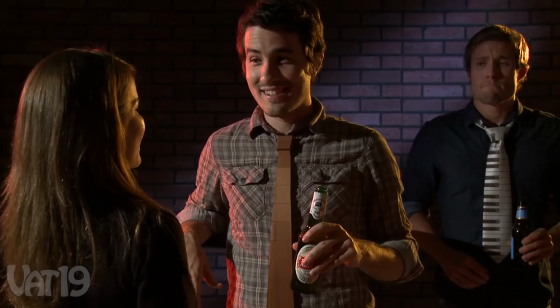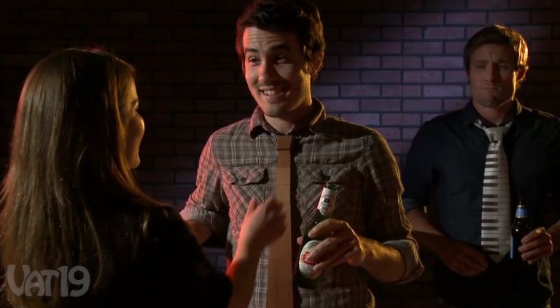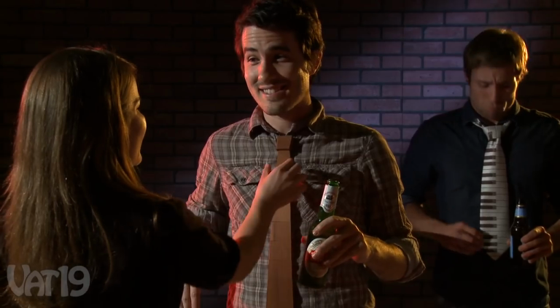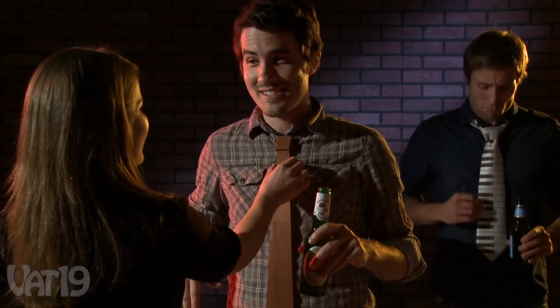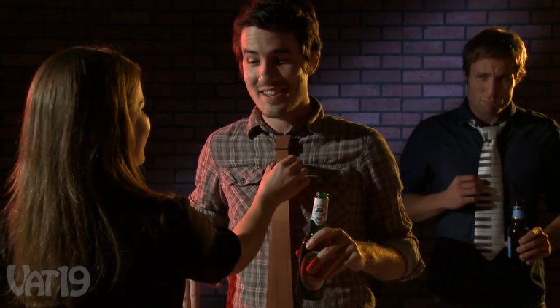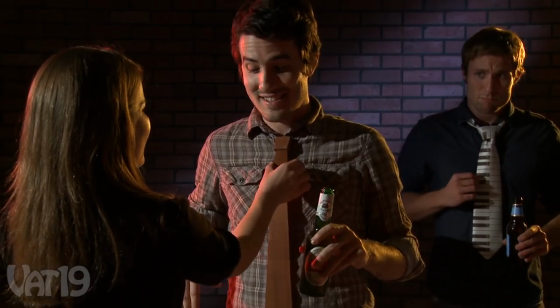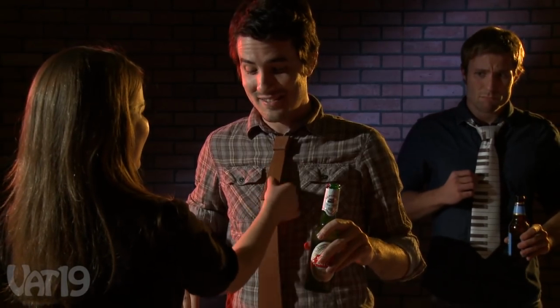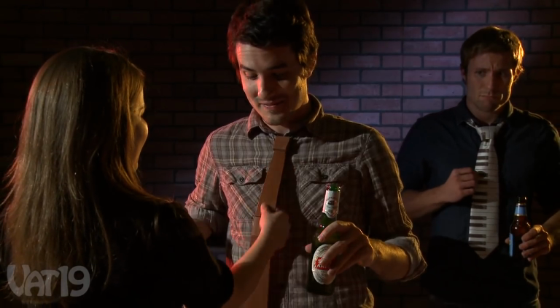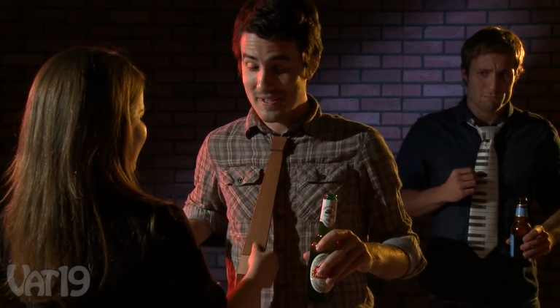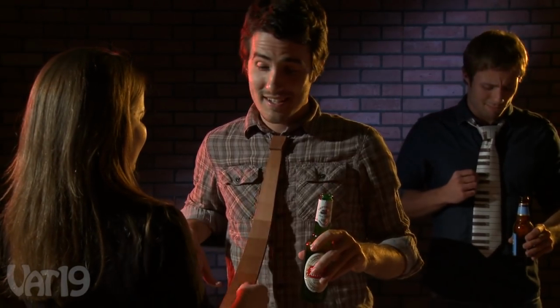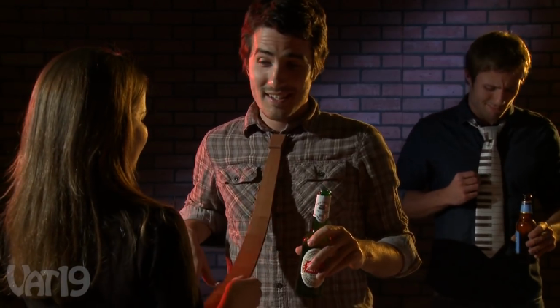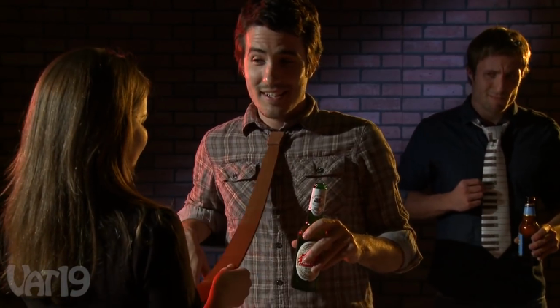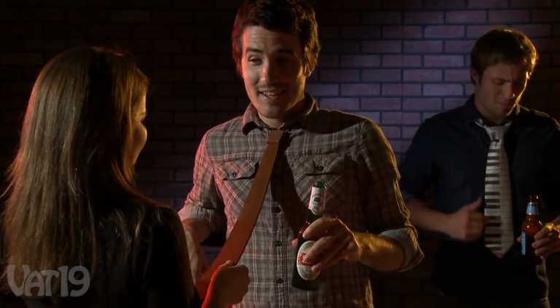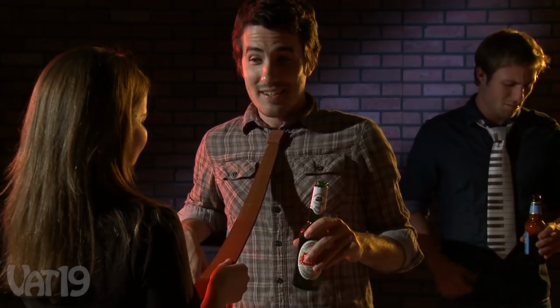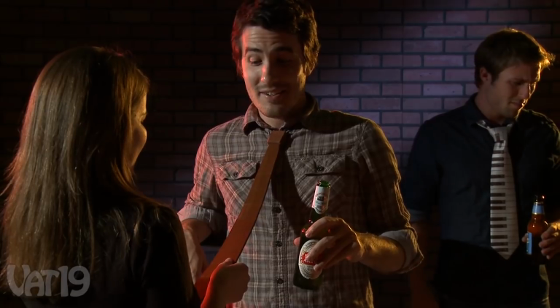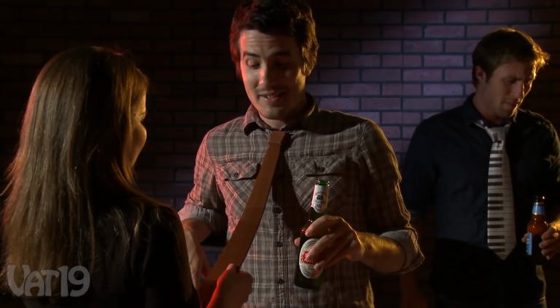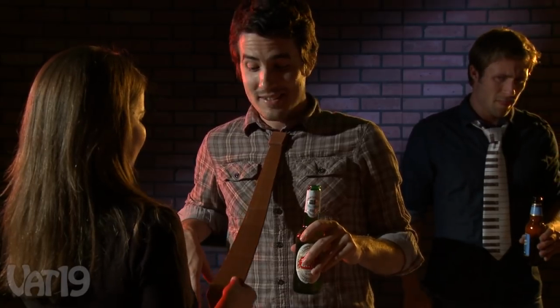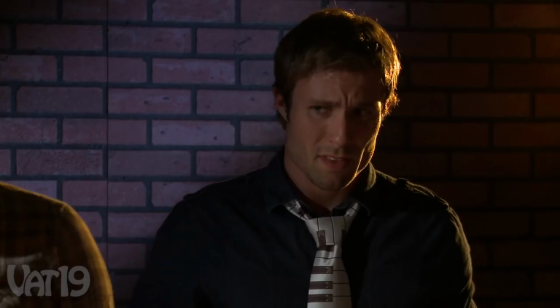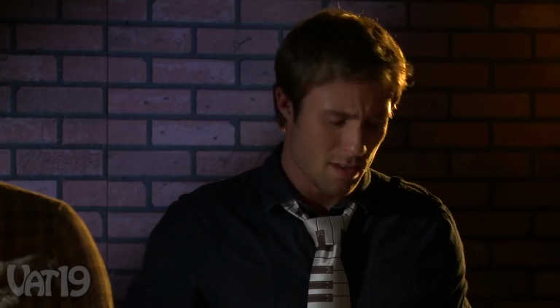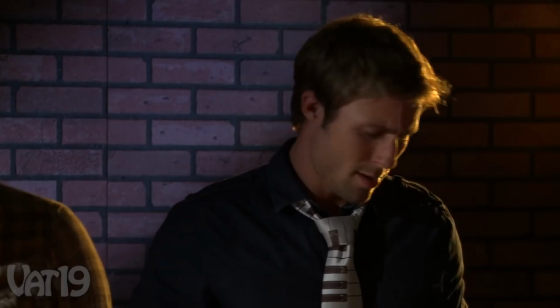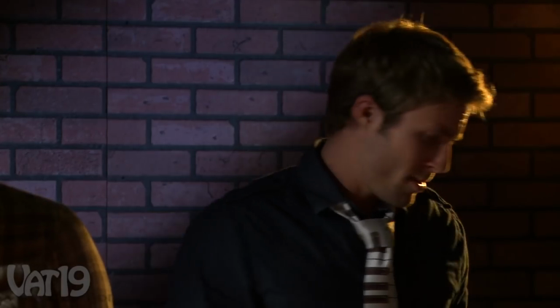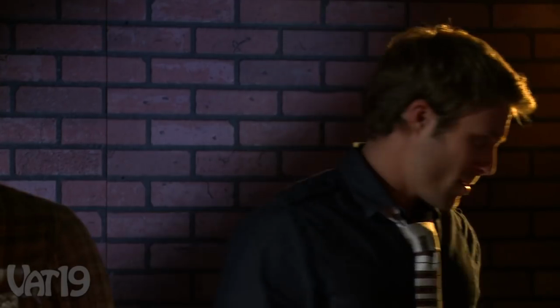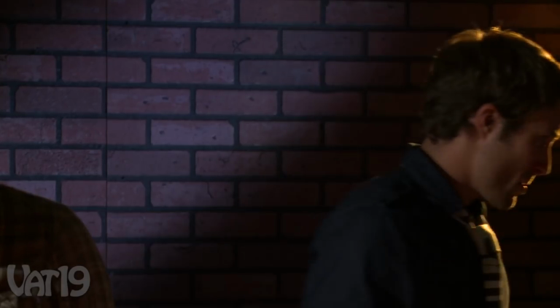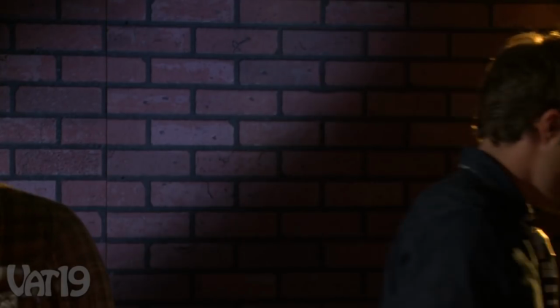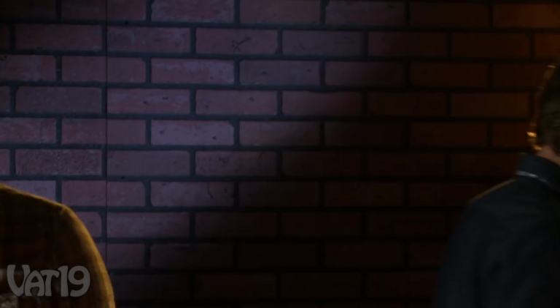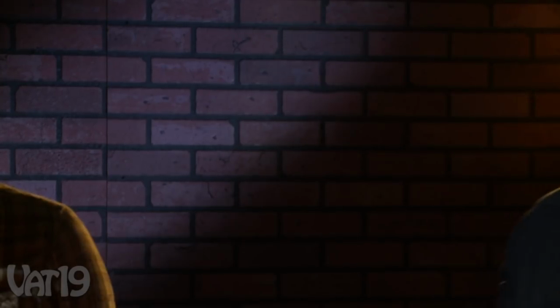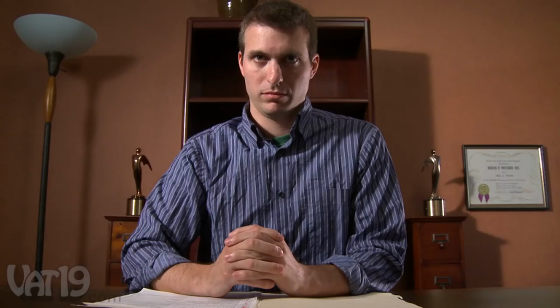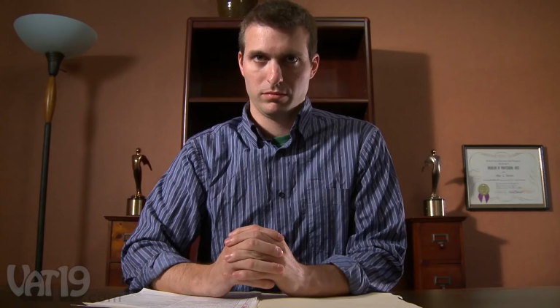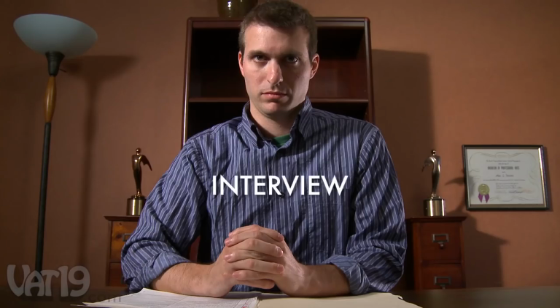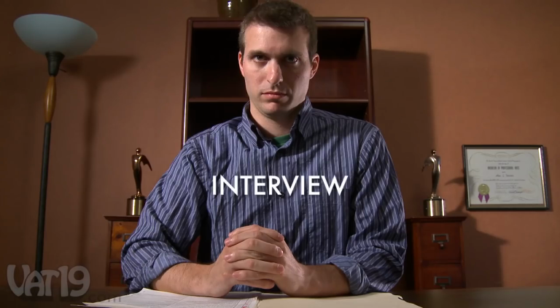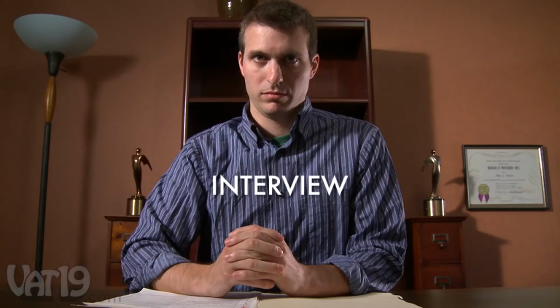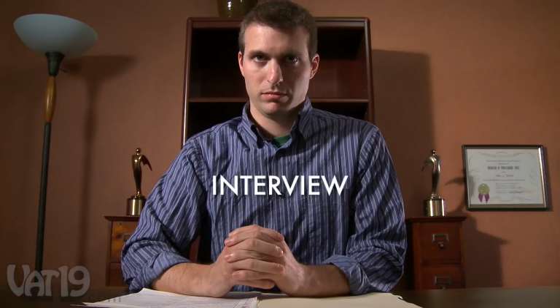An unrivaled conversation starter, sexy neck lumber goes a long way, no matter the occasion.